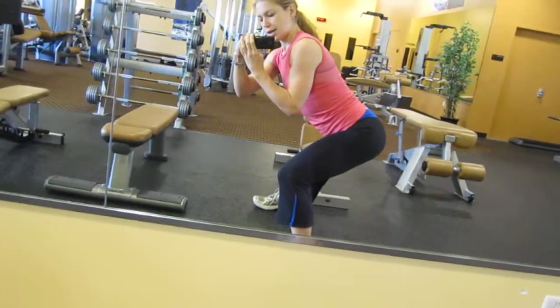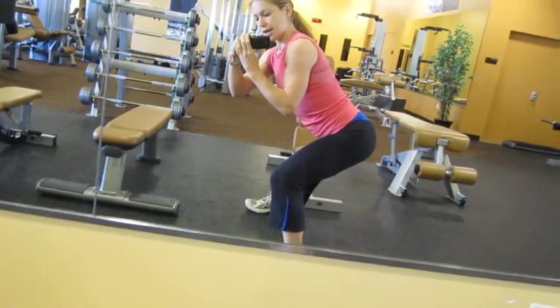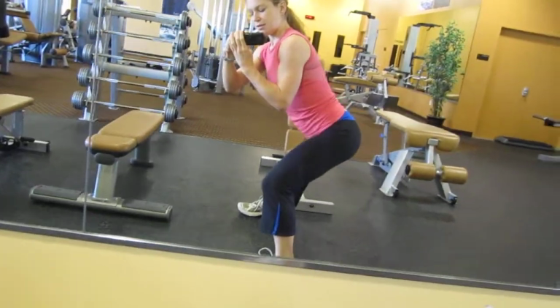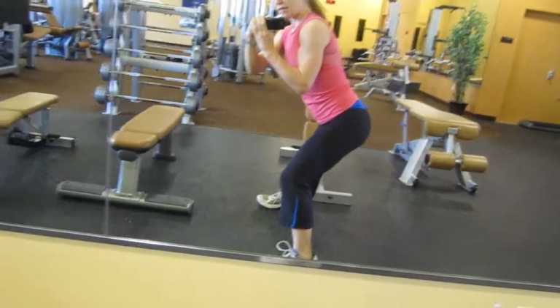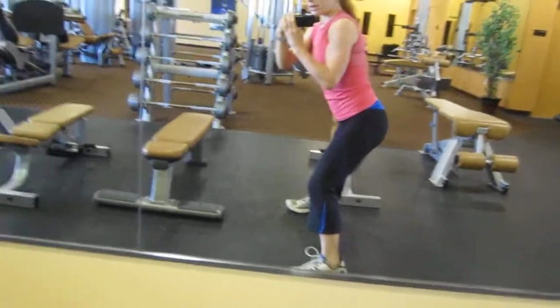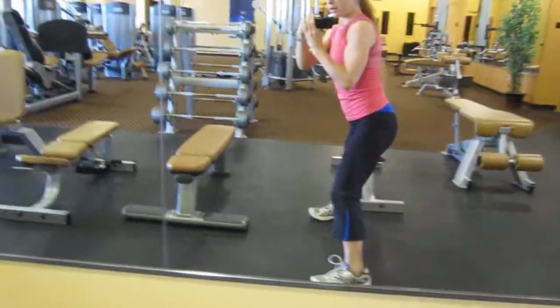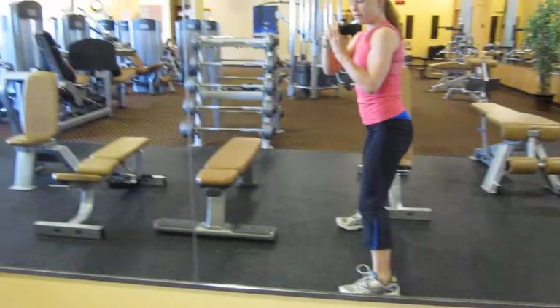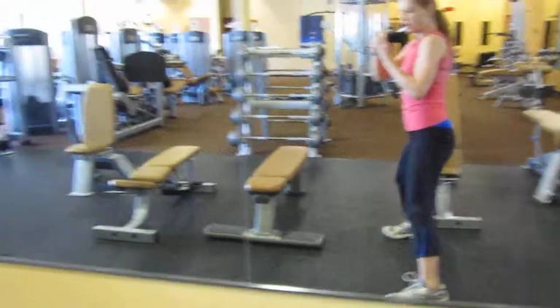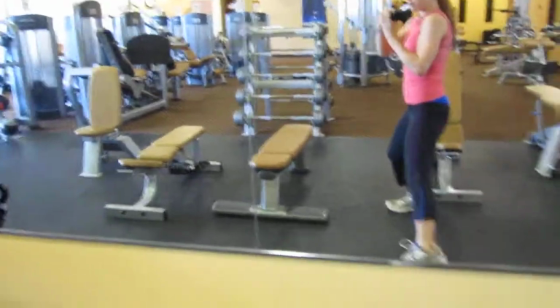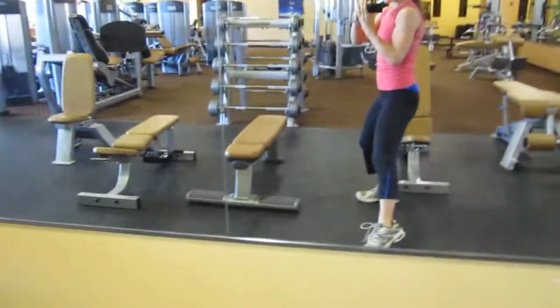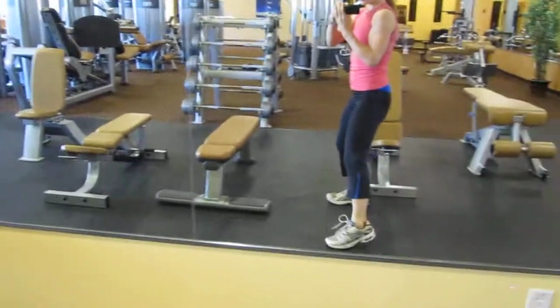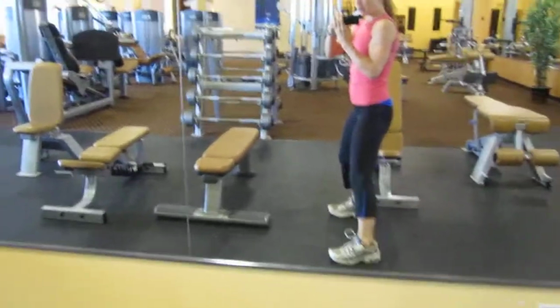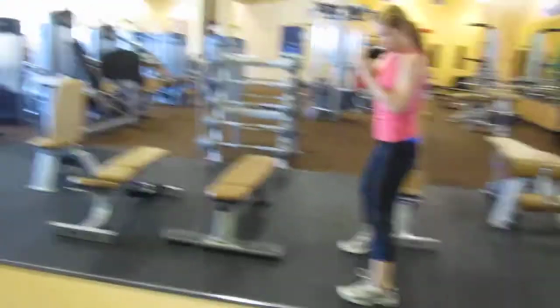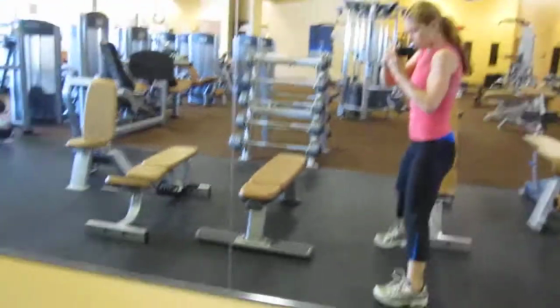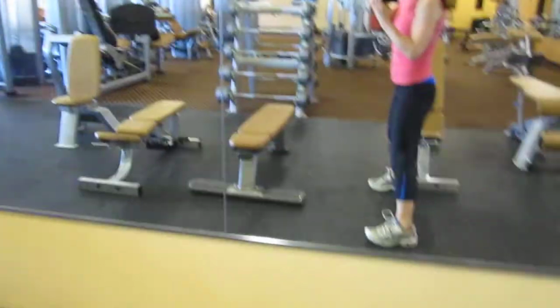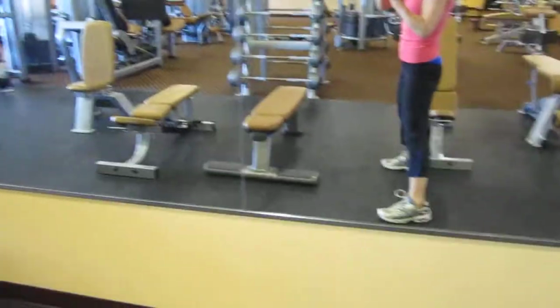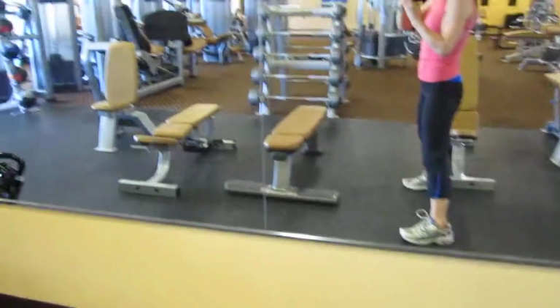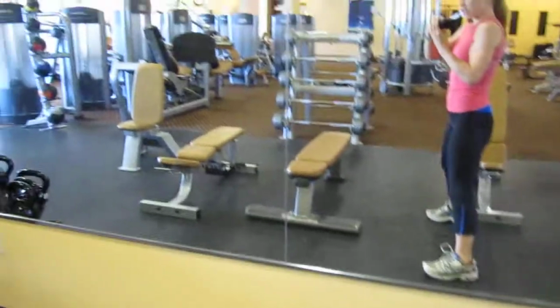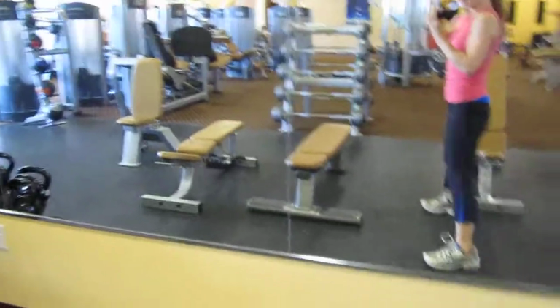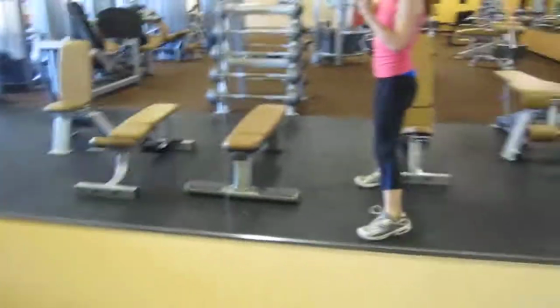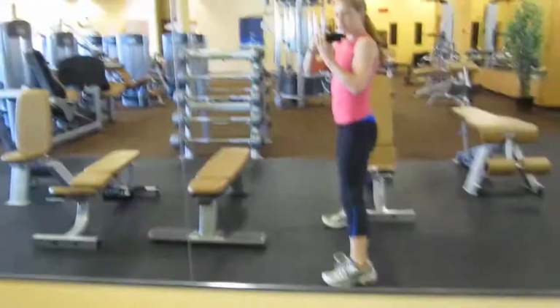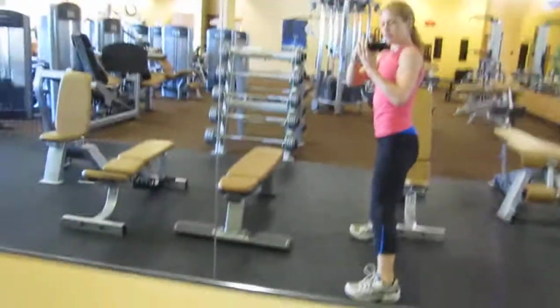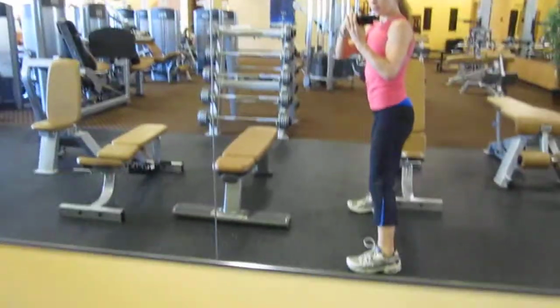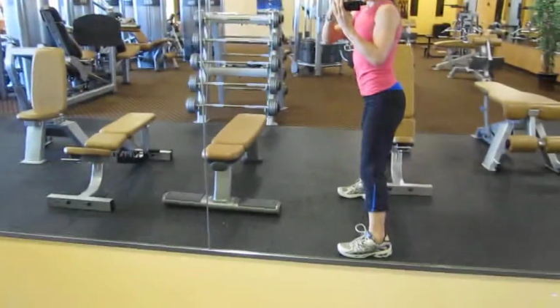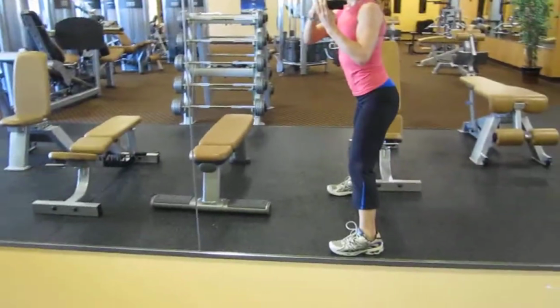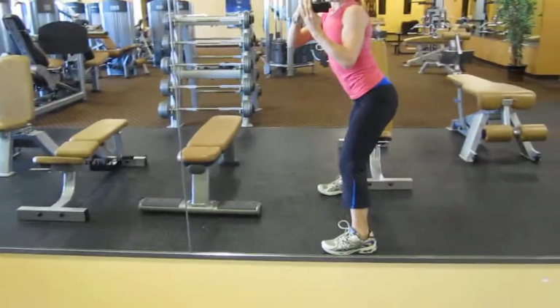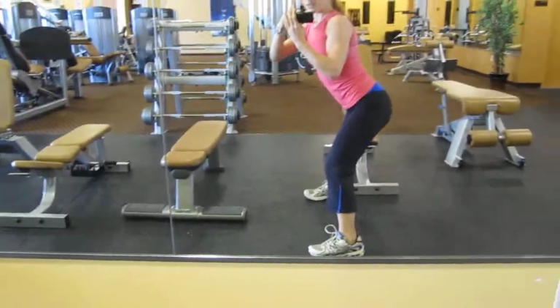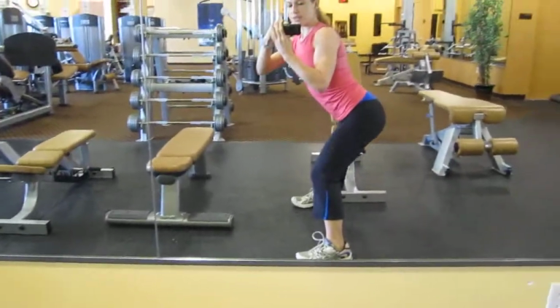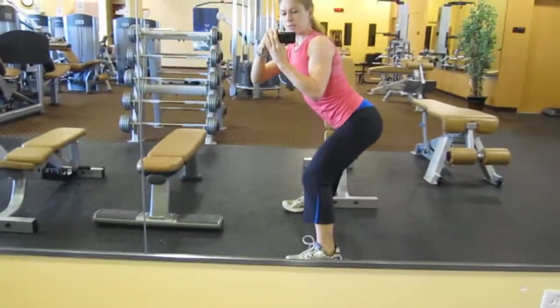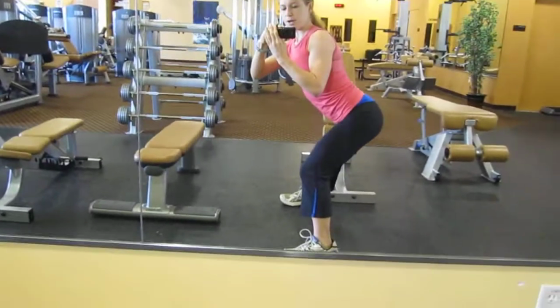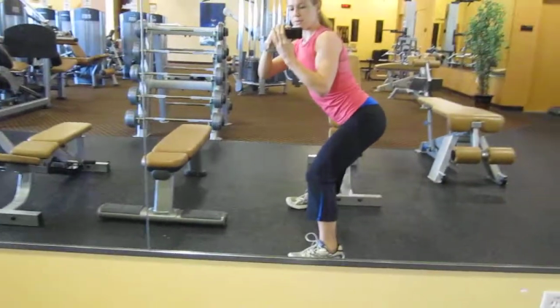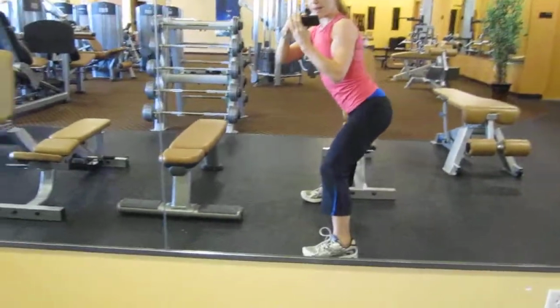If you have a limited range of motion, nothing wrong with taking it shallow — just keep your hips back.